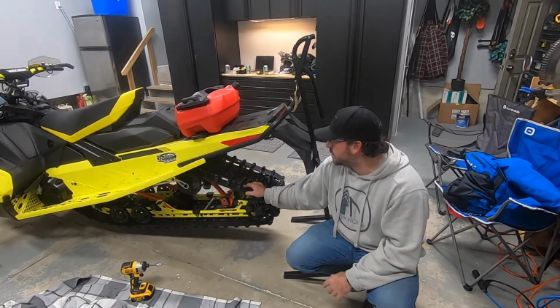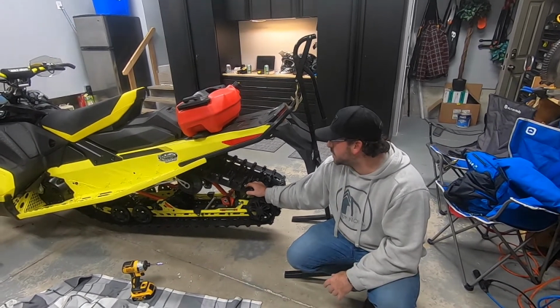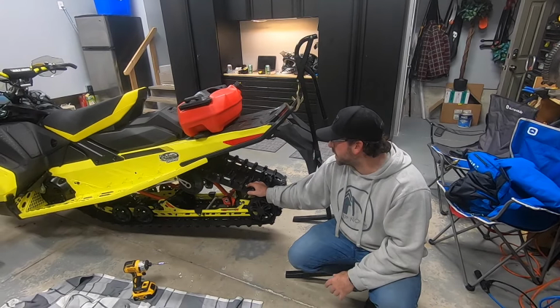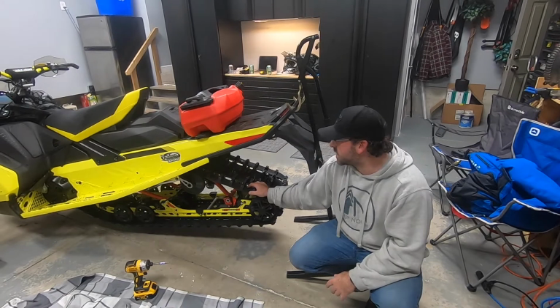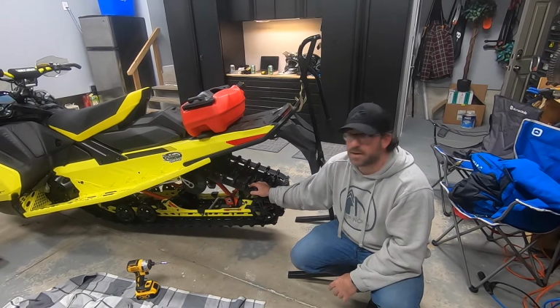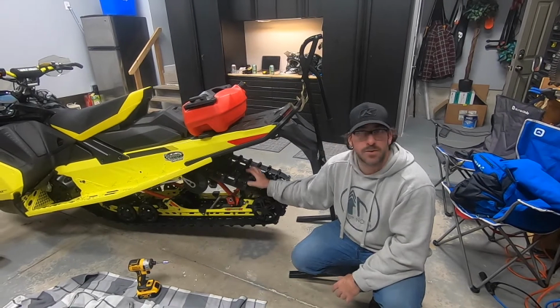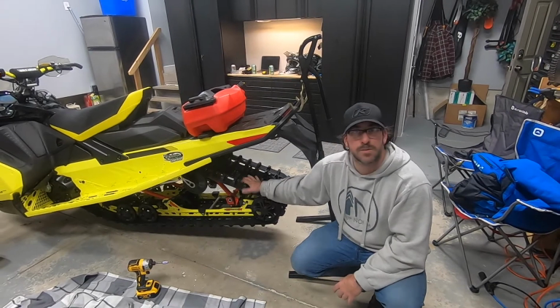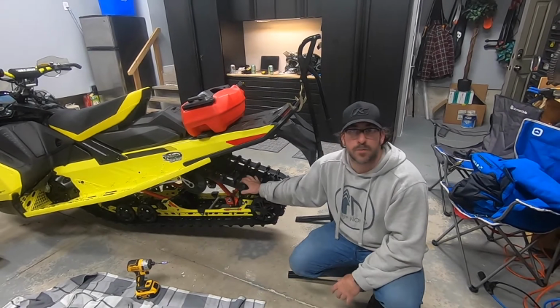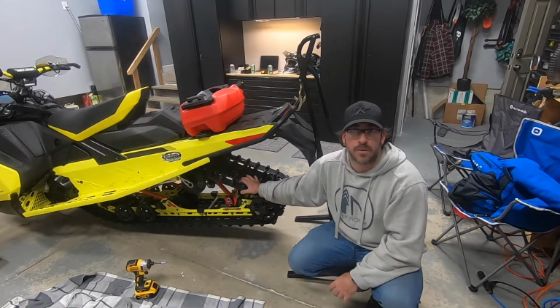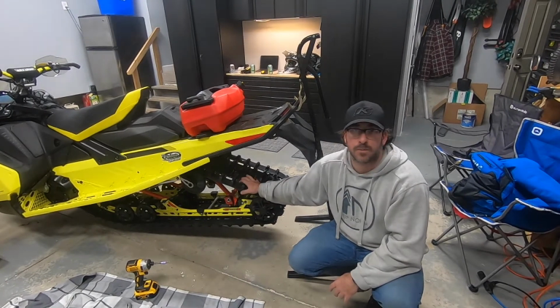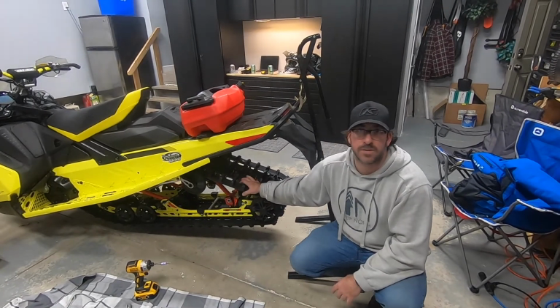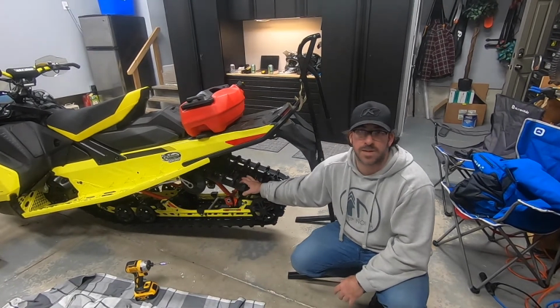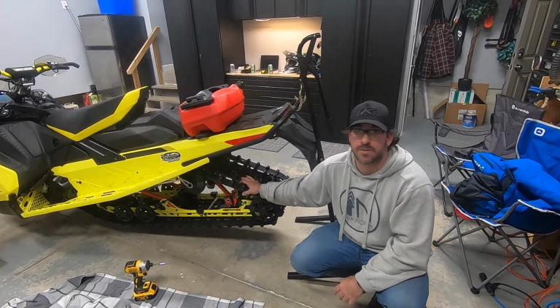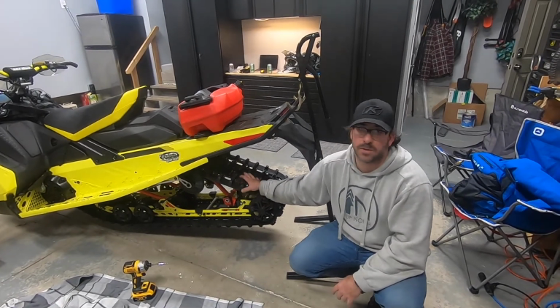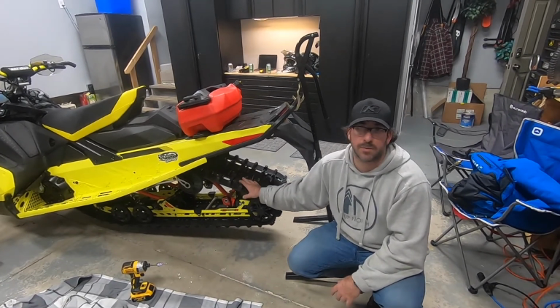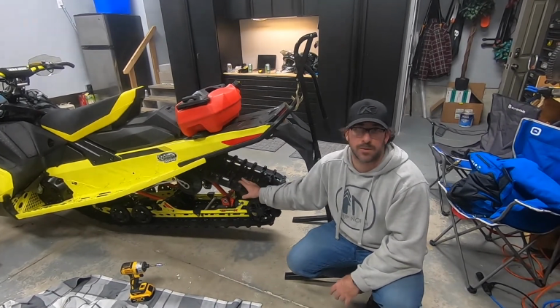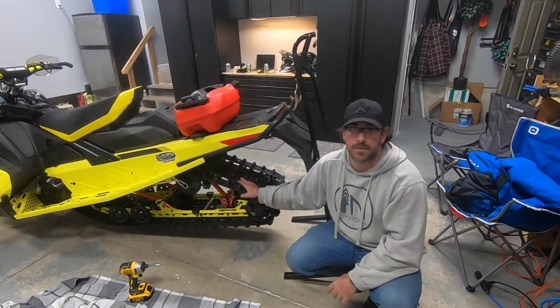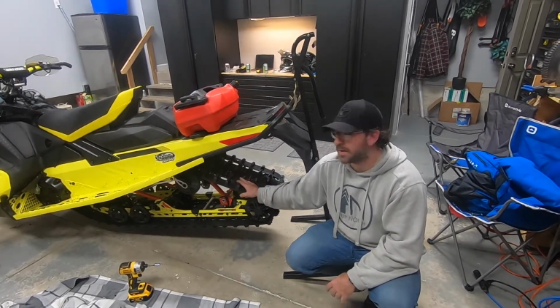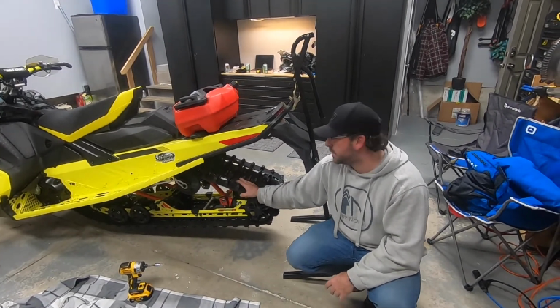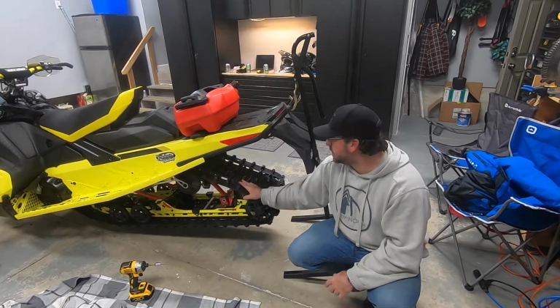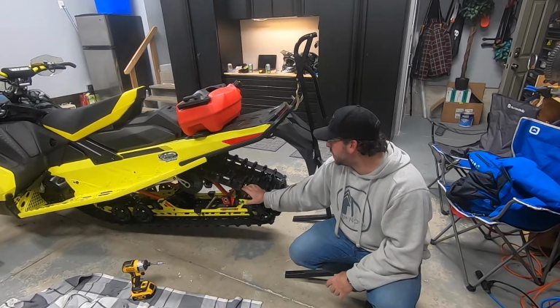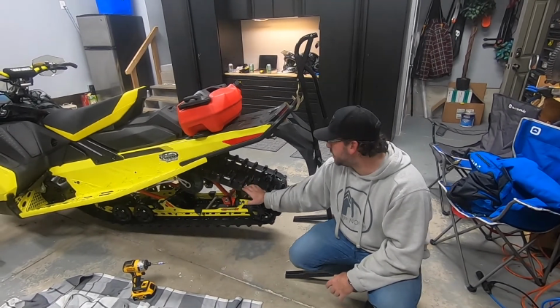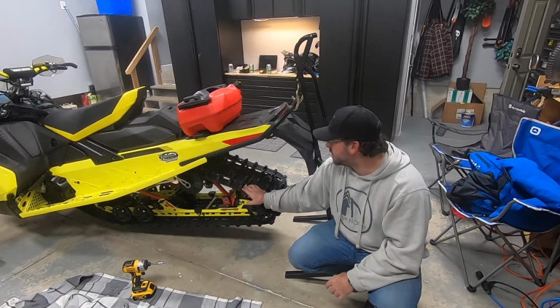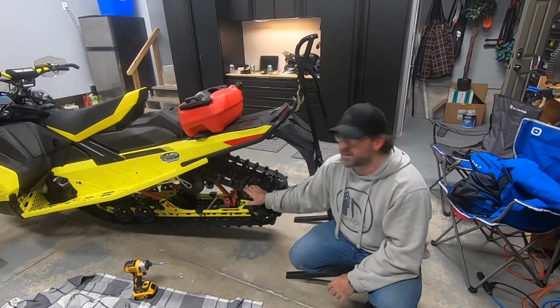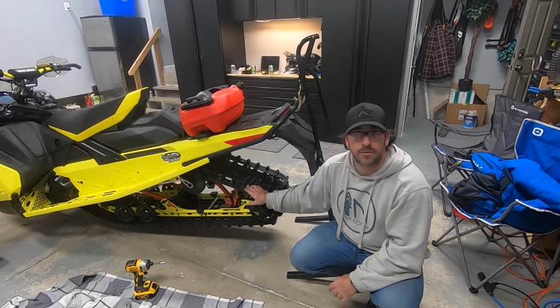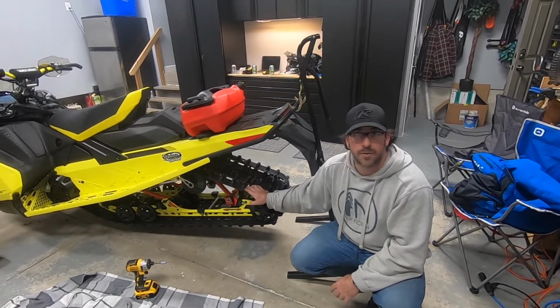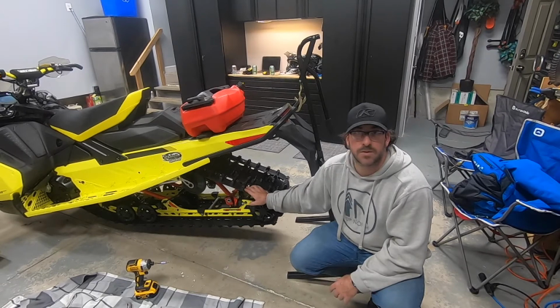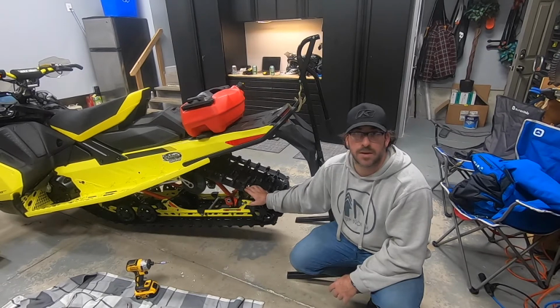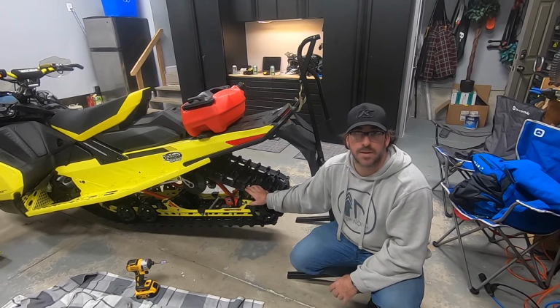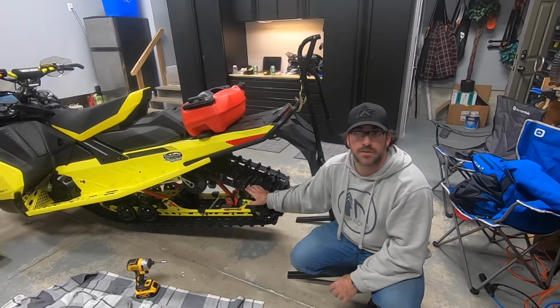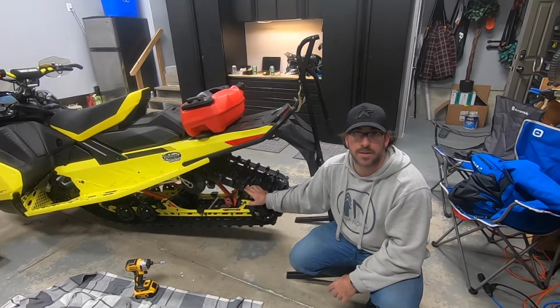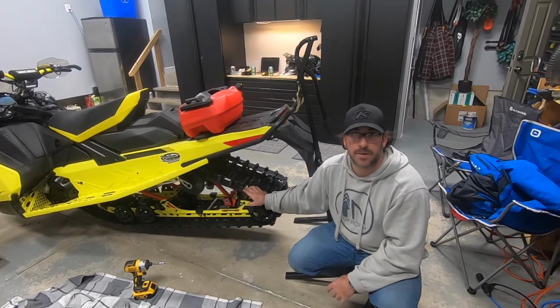I've used these before on previous sleds and I really, really recommend them. Definitely looking forward to trying them out.